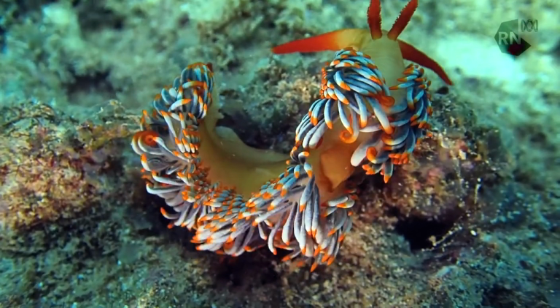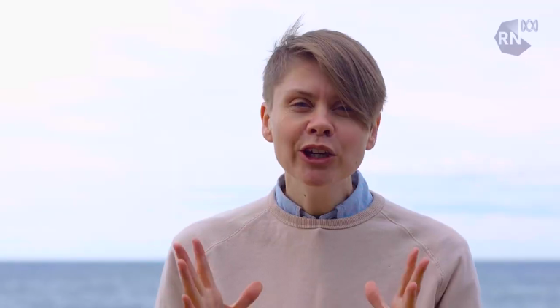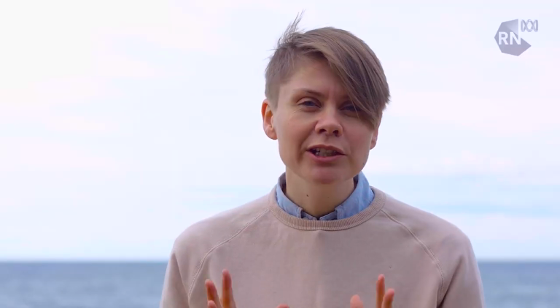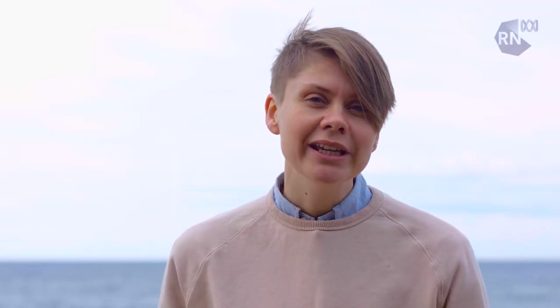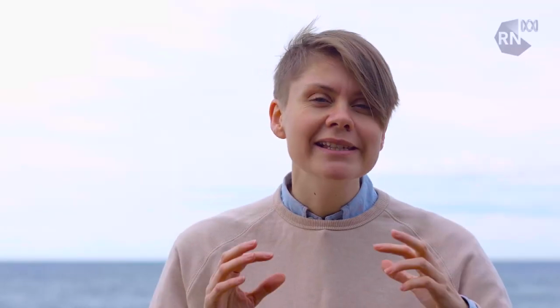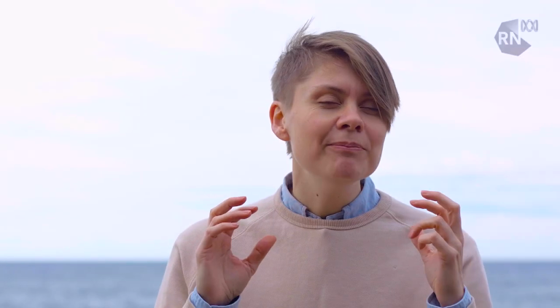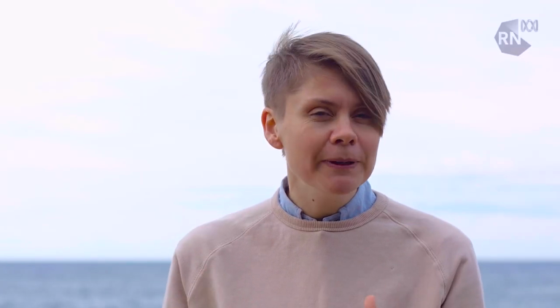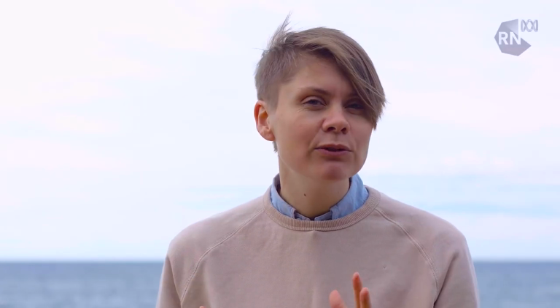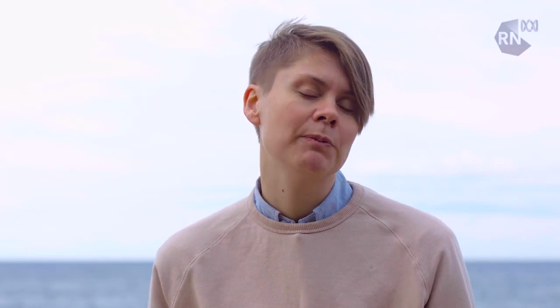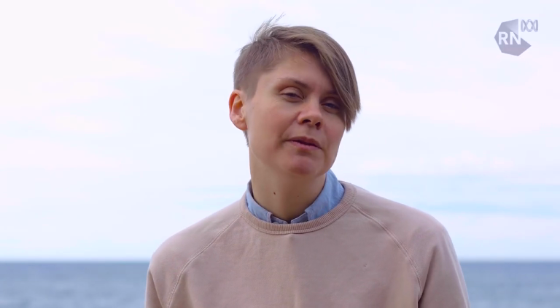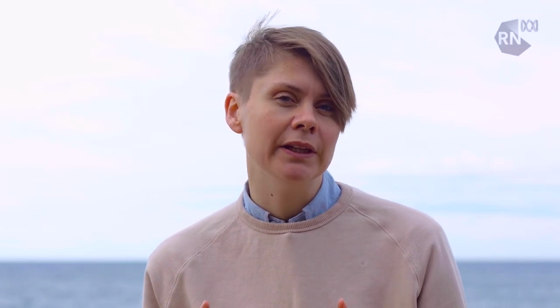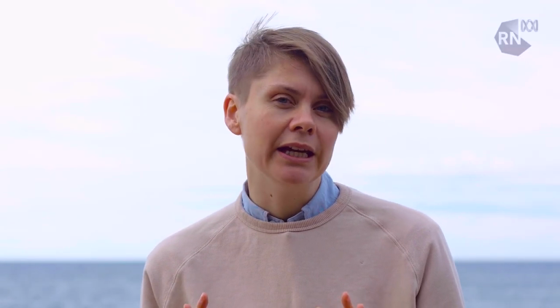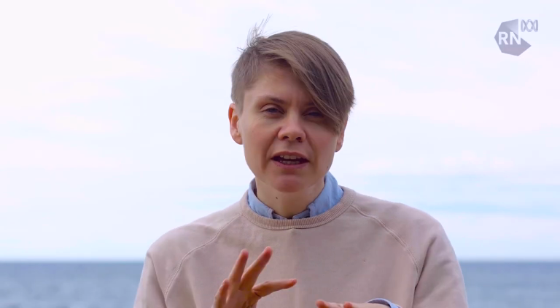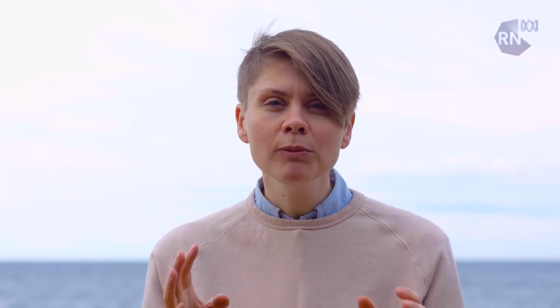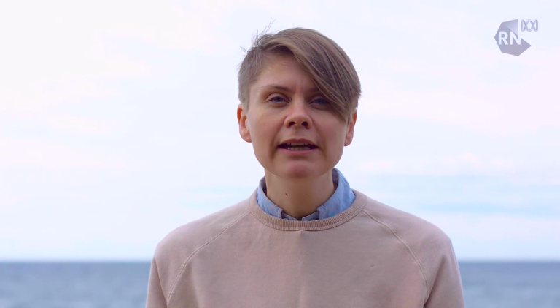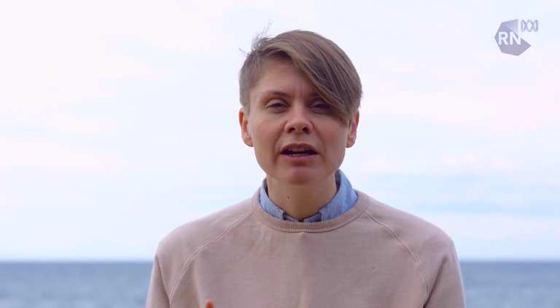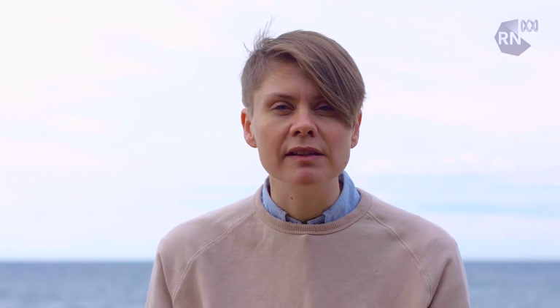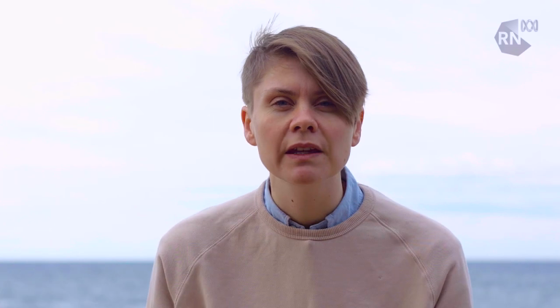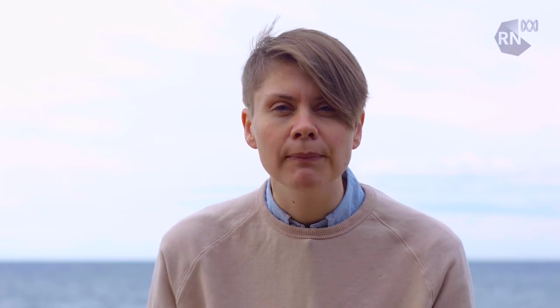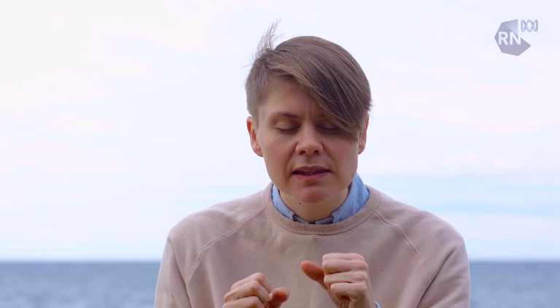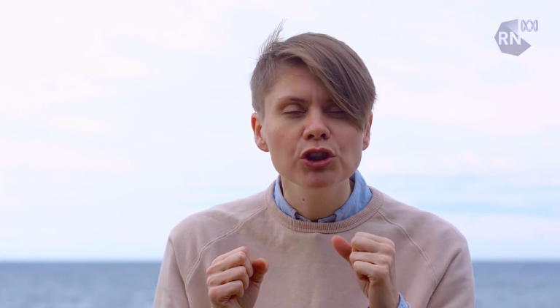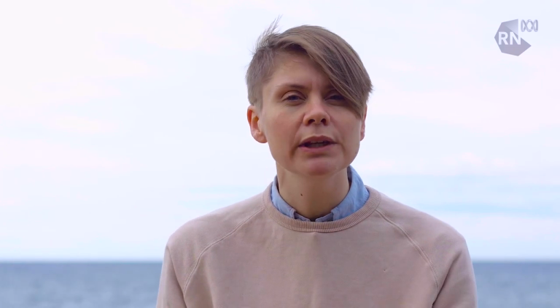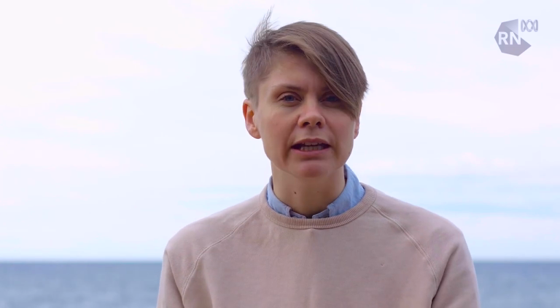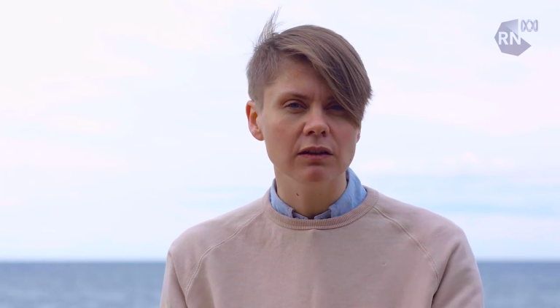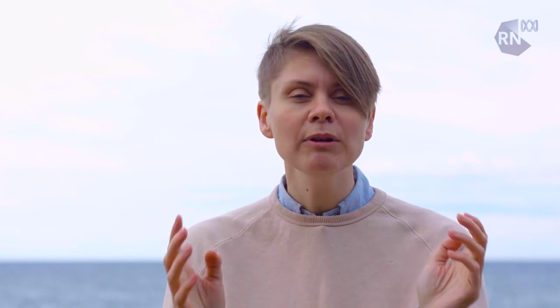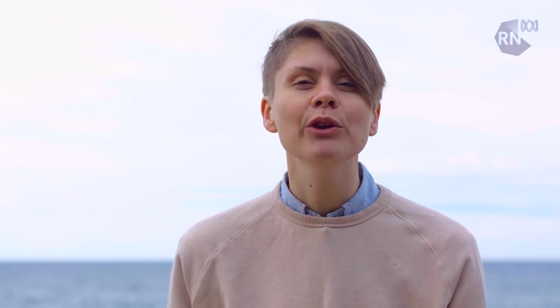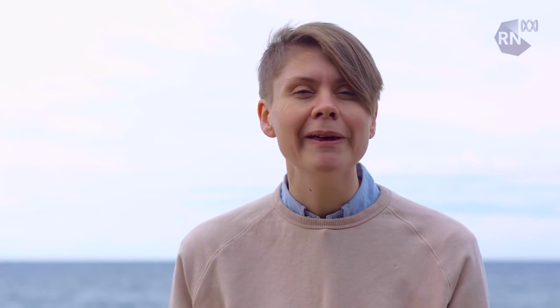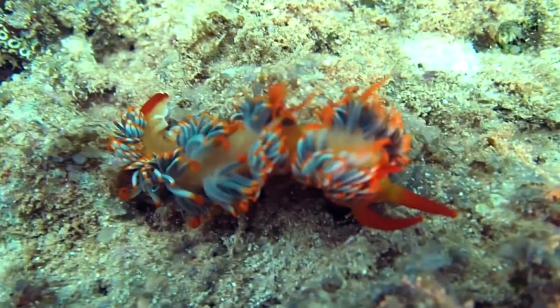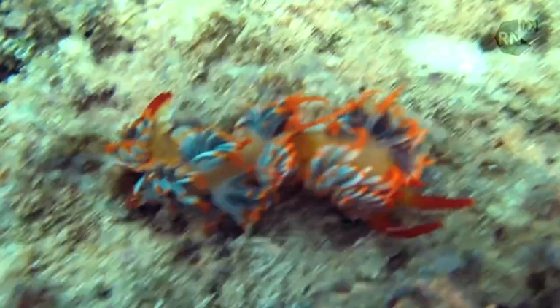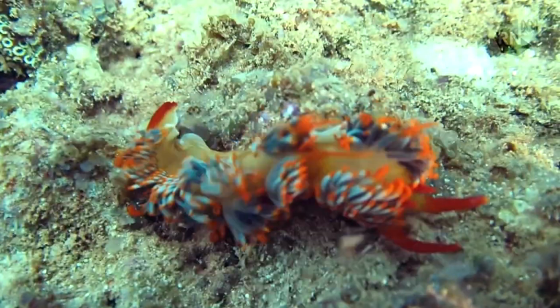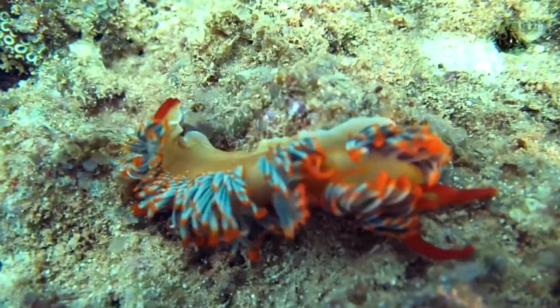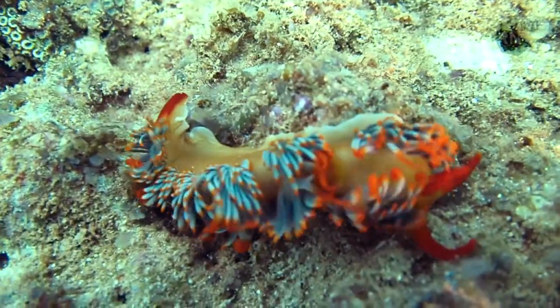Naming a creature is a big responsibility and they're normally named after something that makes them unique. So let me tell you about this nudibranch.